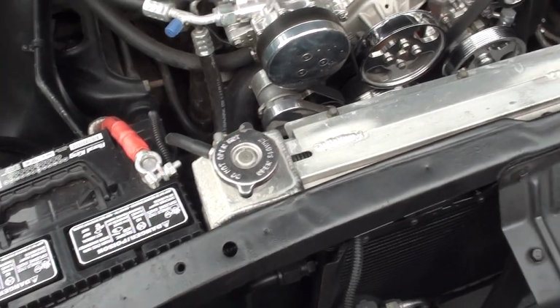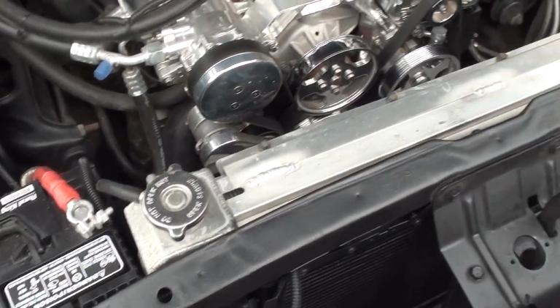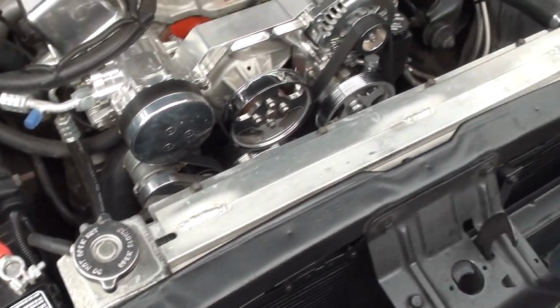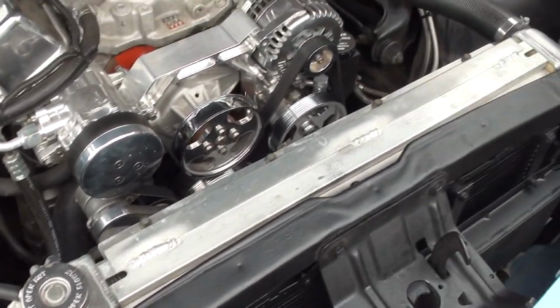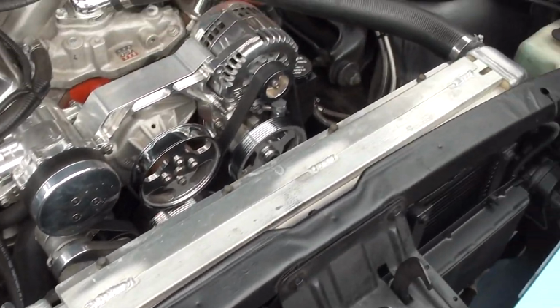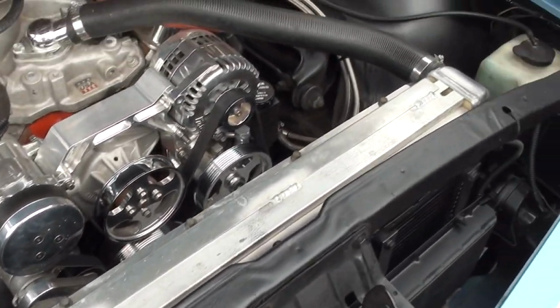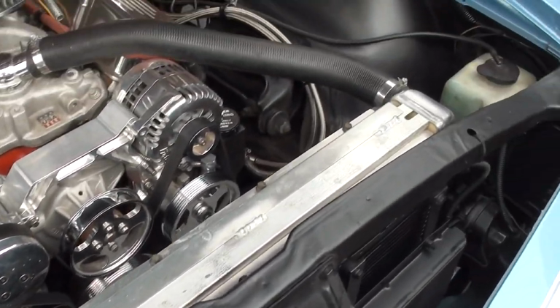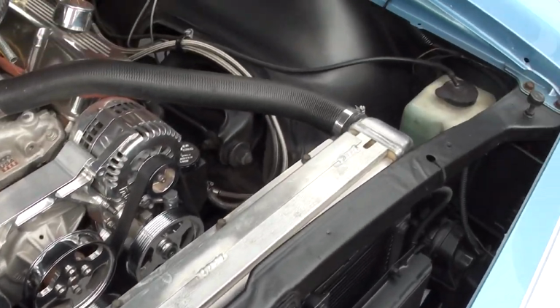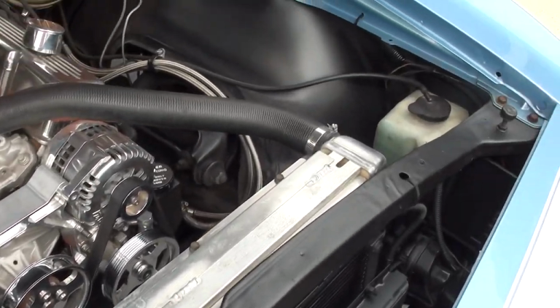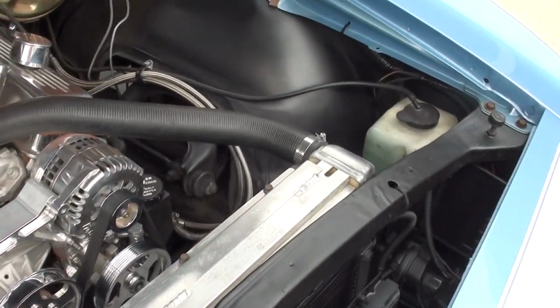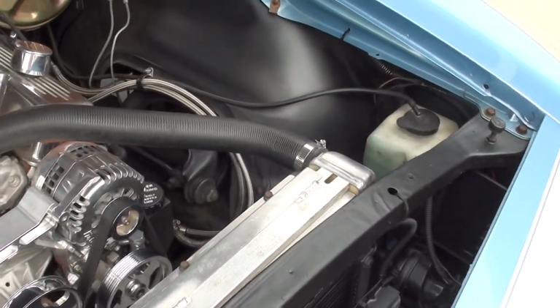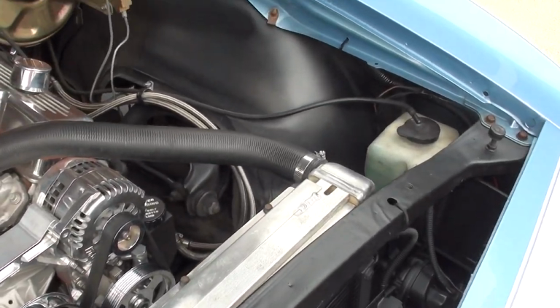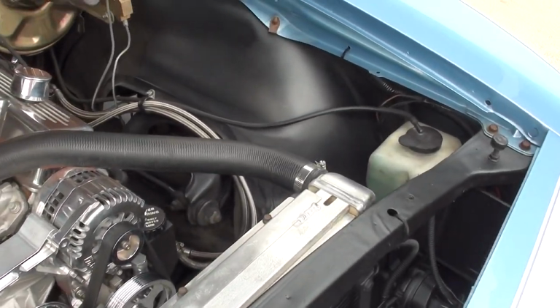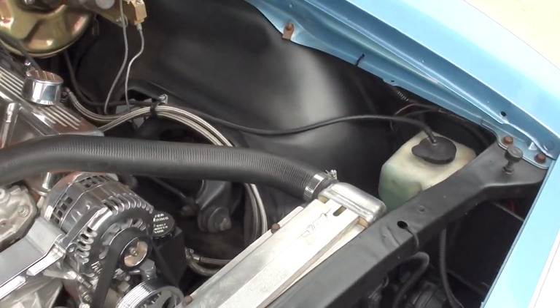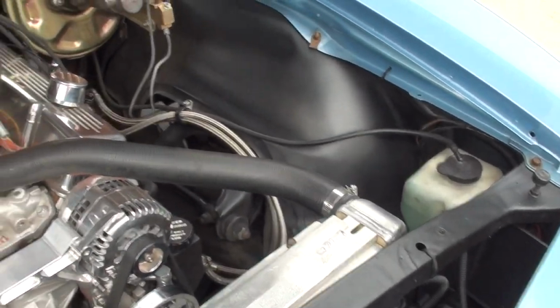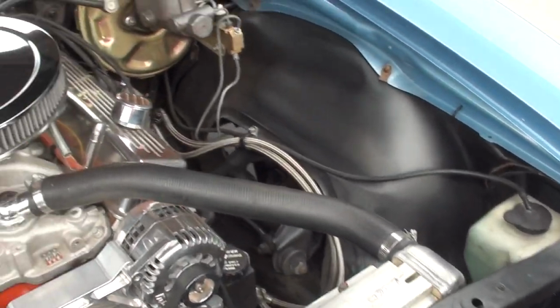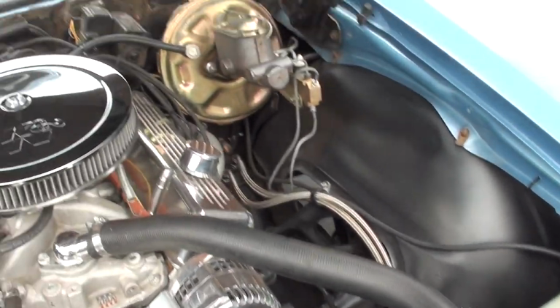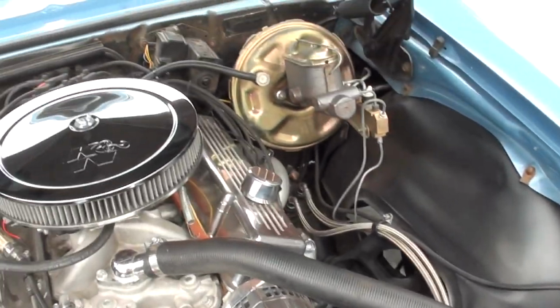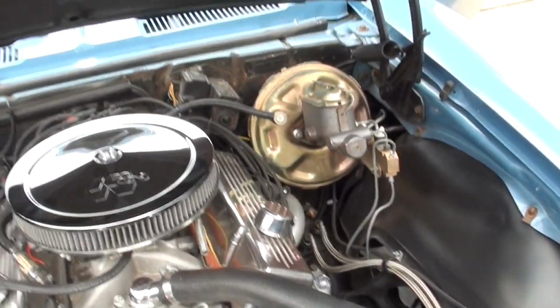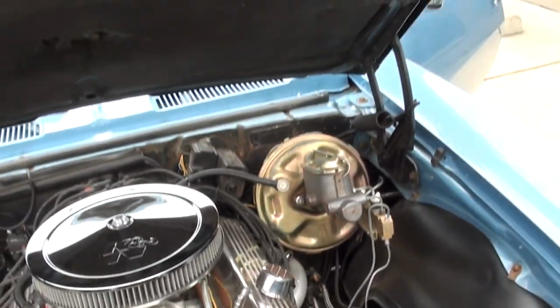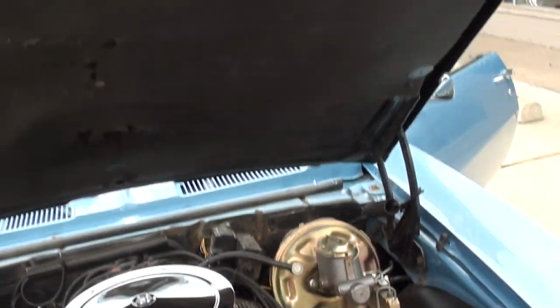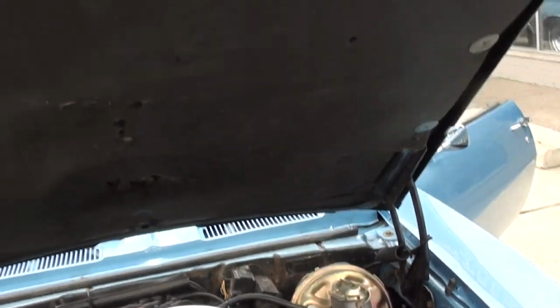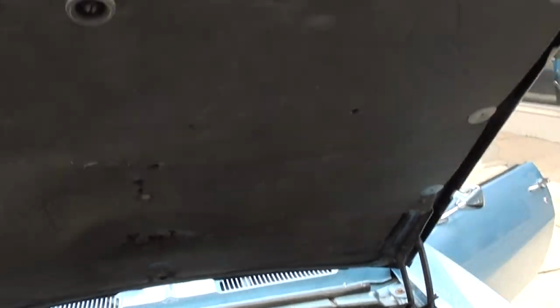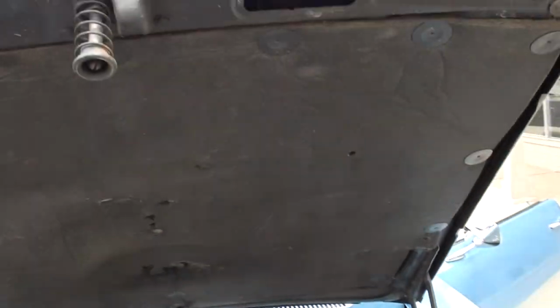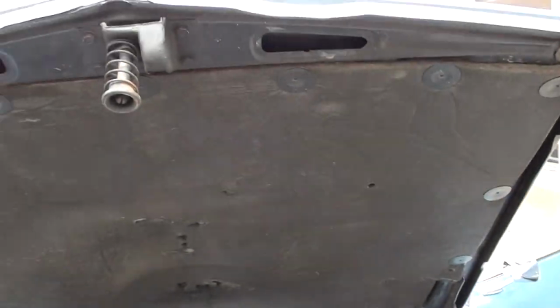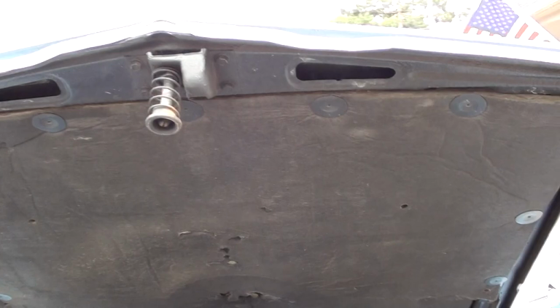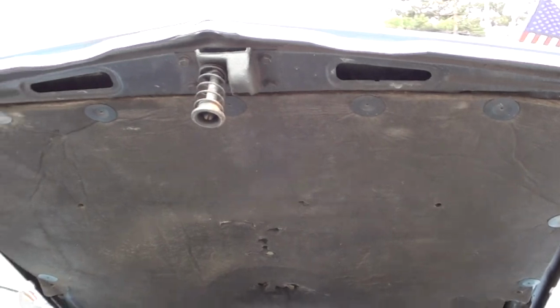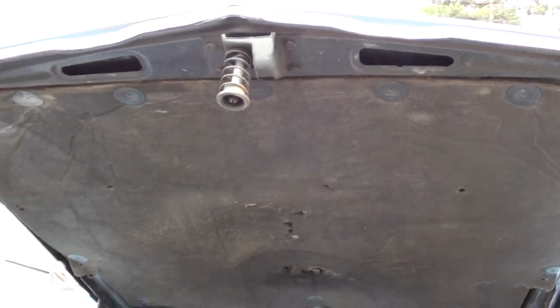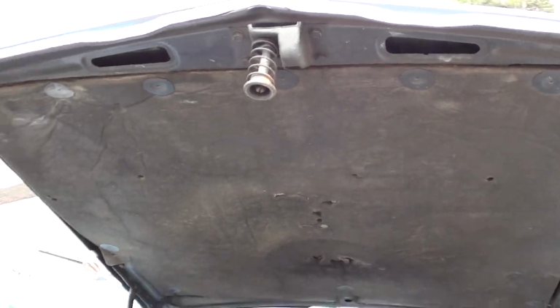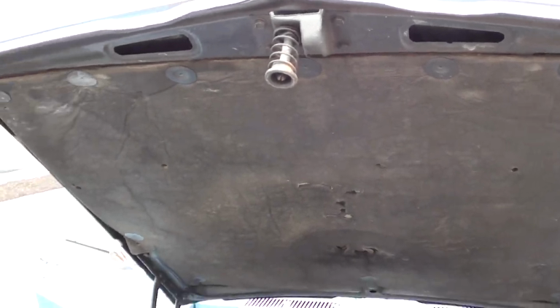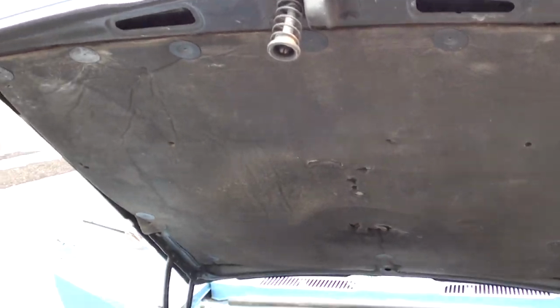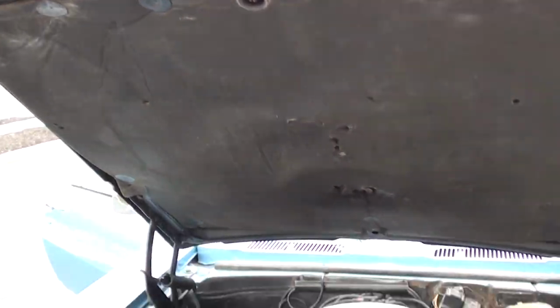700R4 overdrive automatic transmission. You can see that's the original paint still on the firewall. Aluminum radiator with dual electric fans.